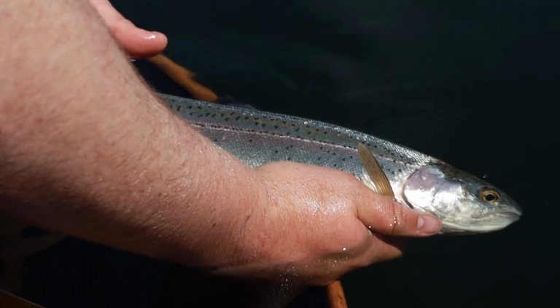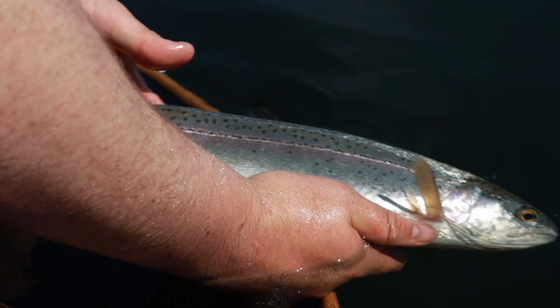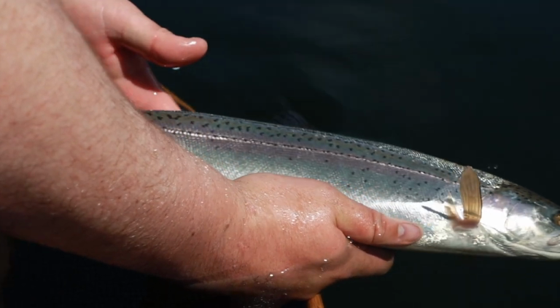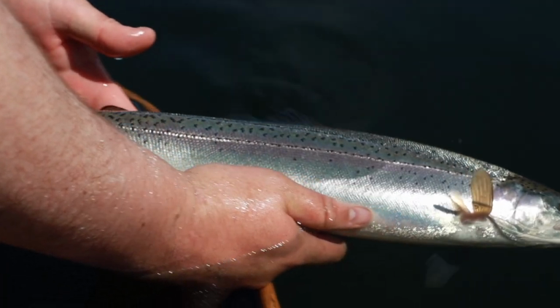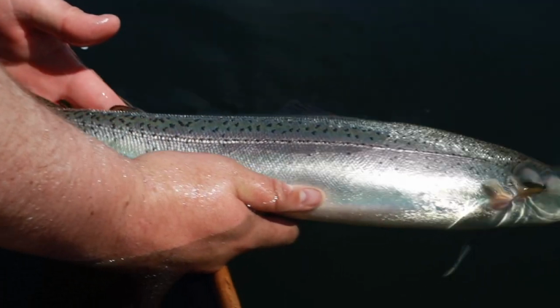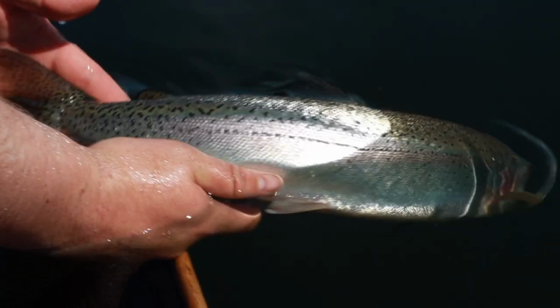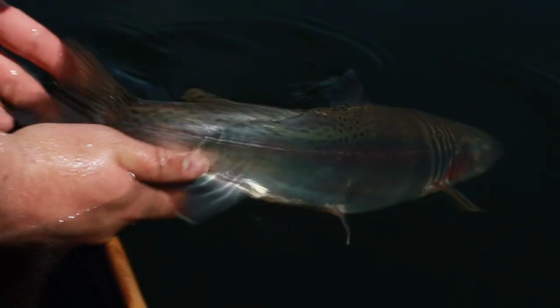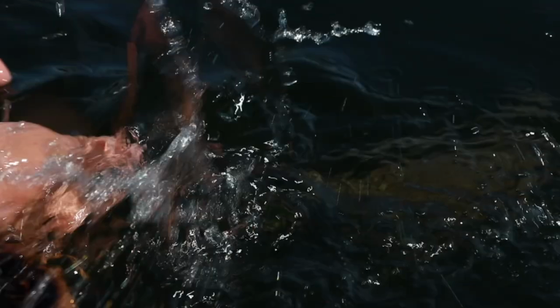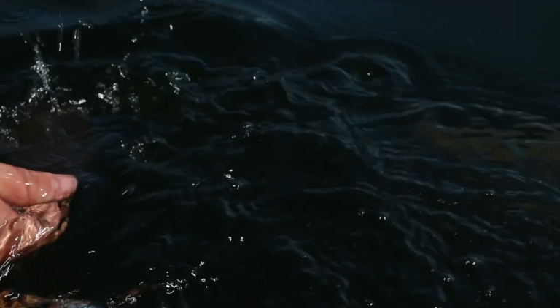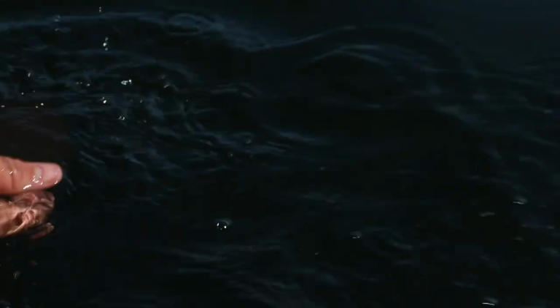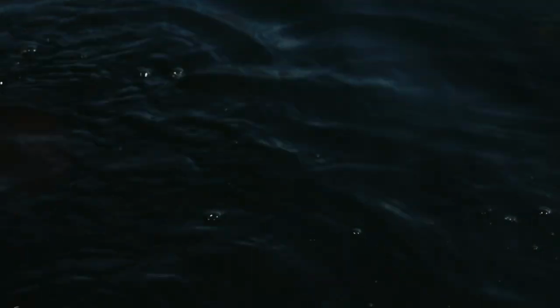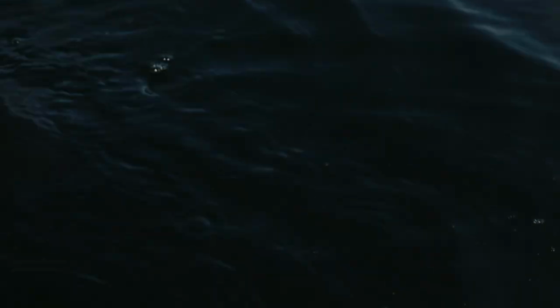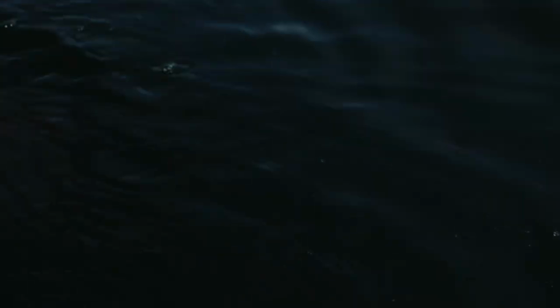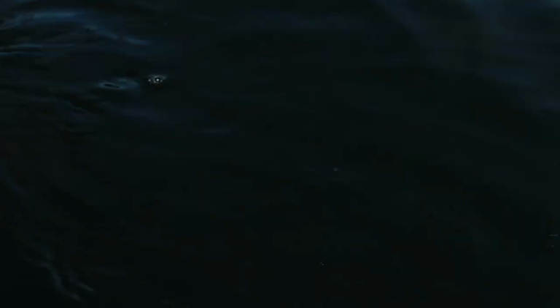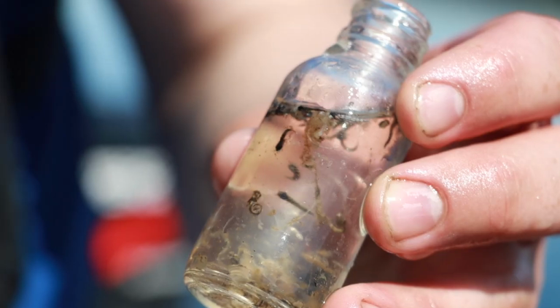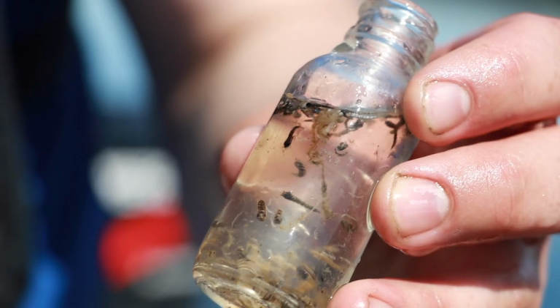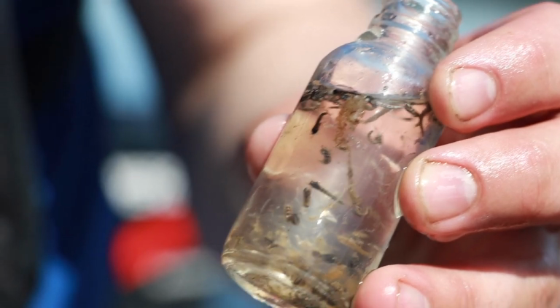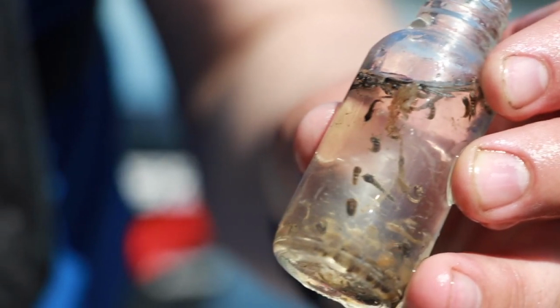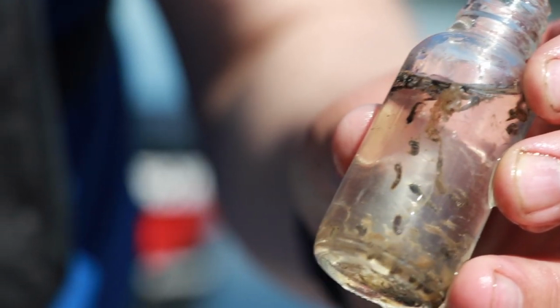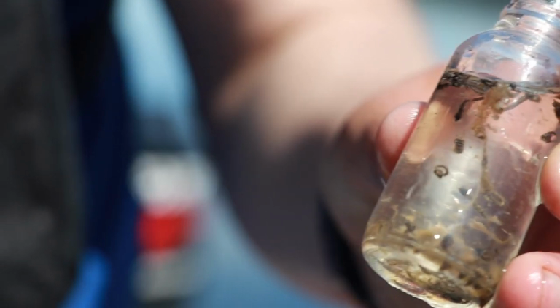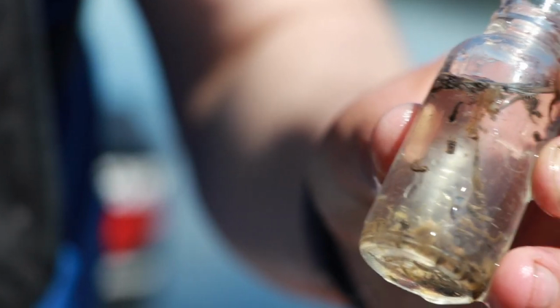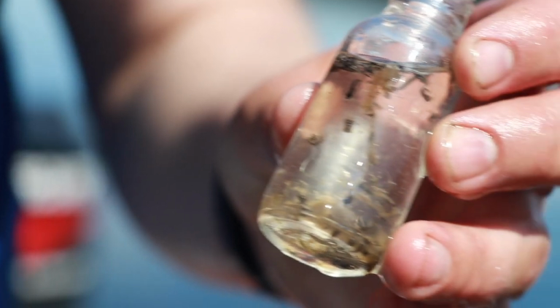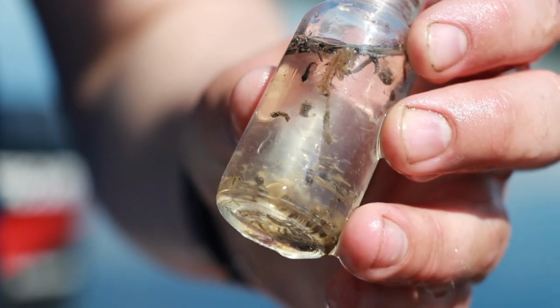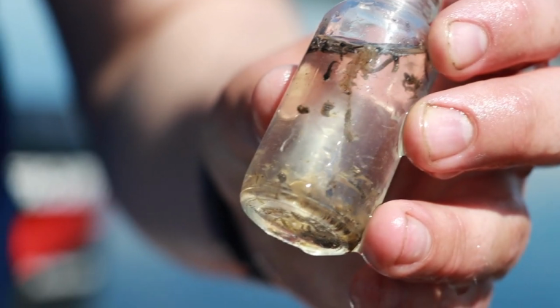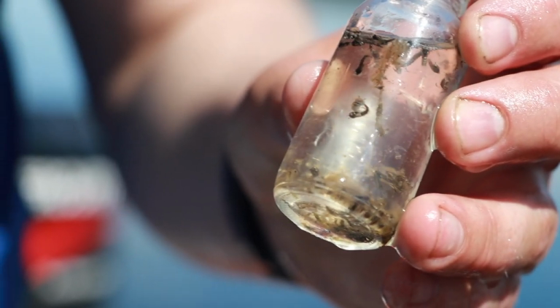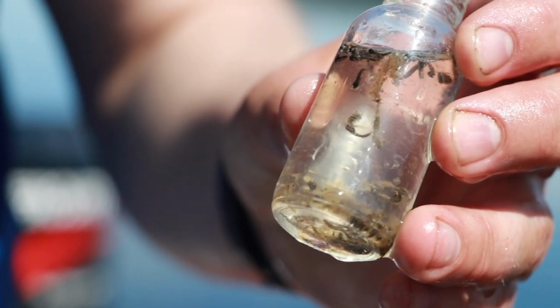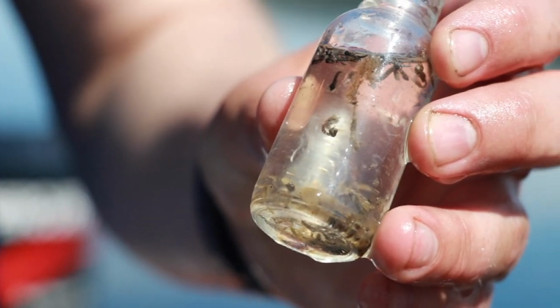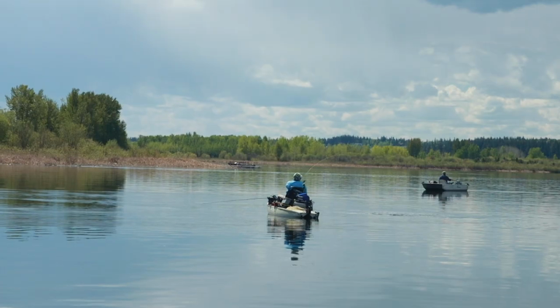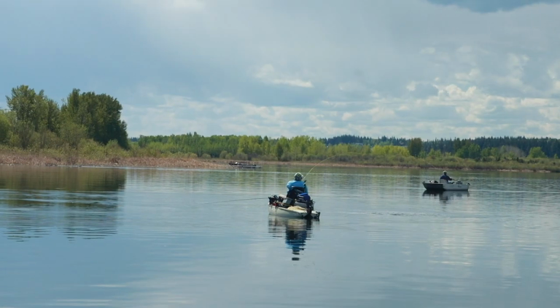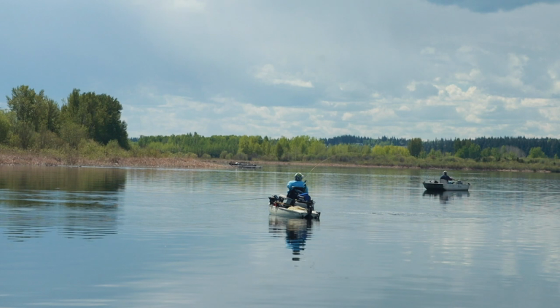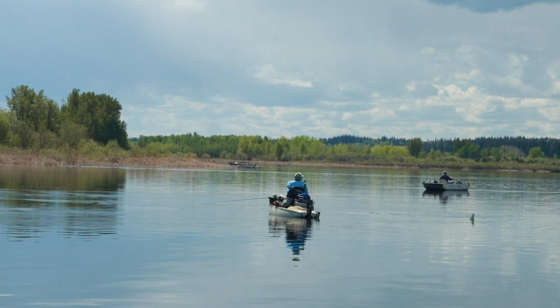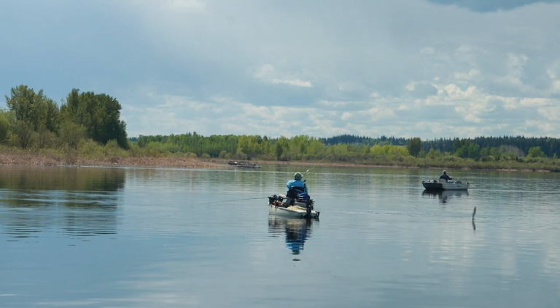Just gonna let him go. Nice — still alive too, right? Yeah, lots of them there.